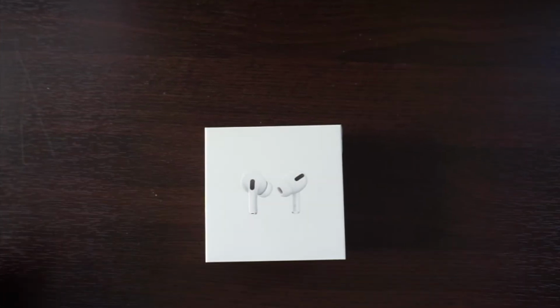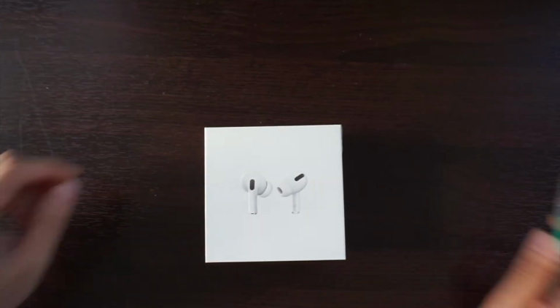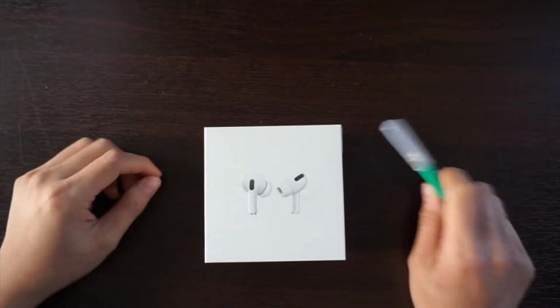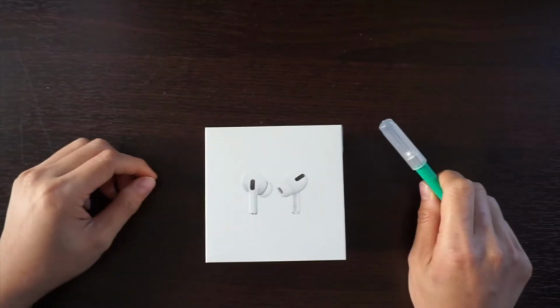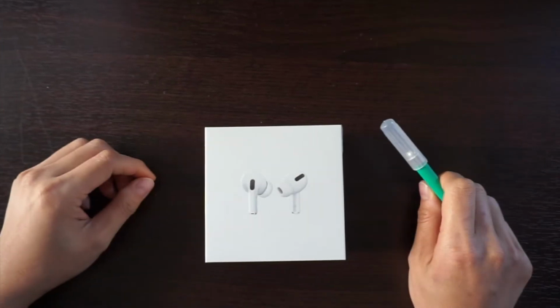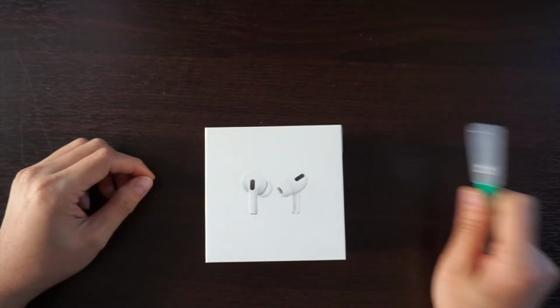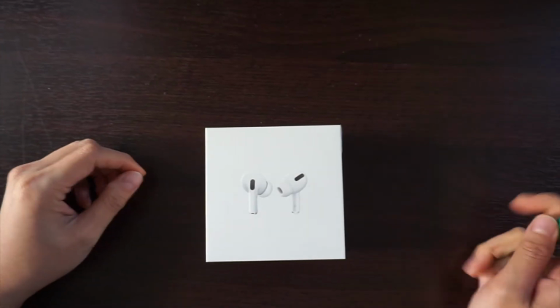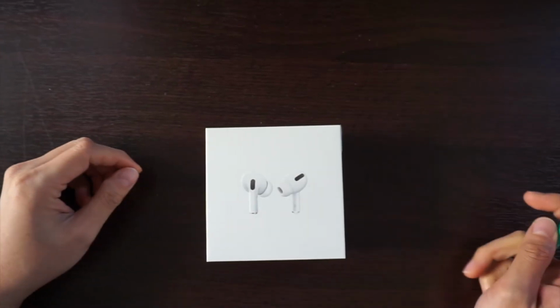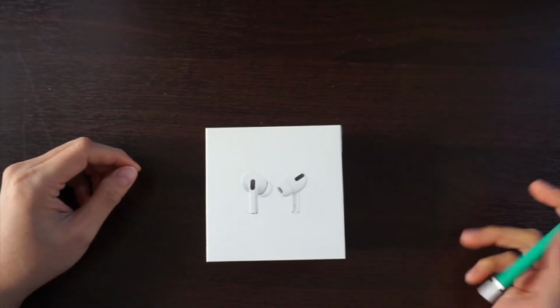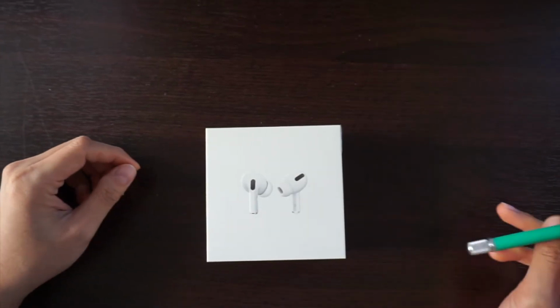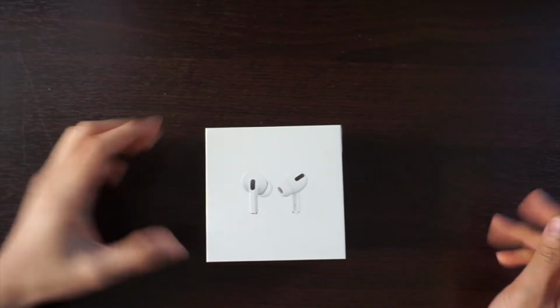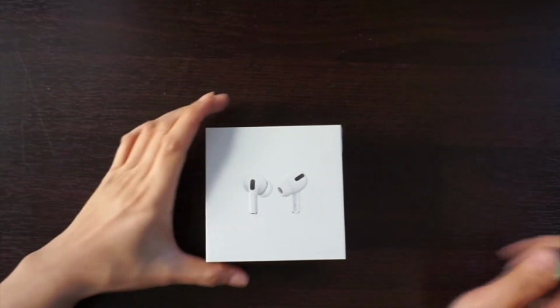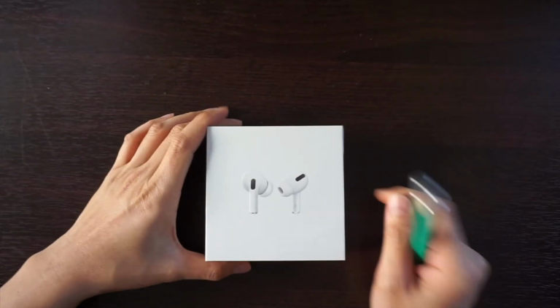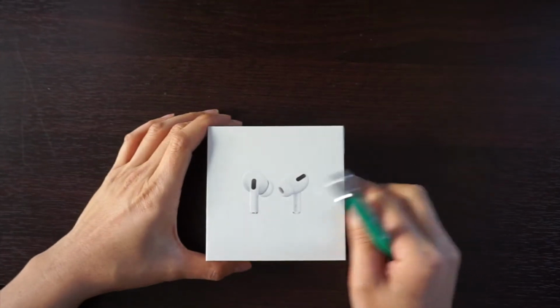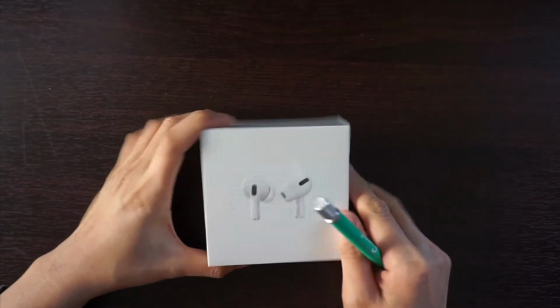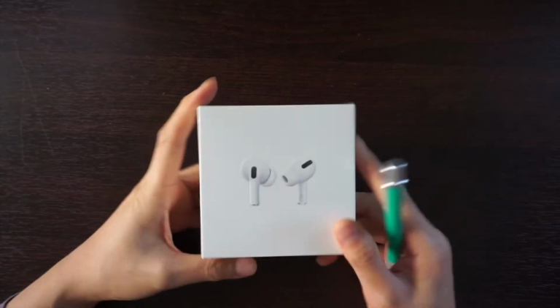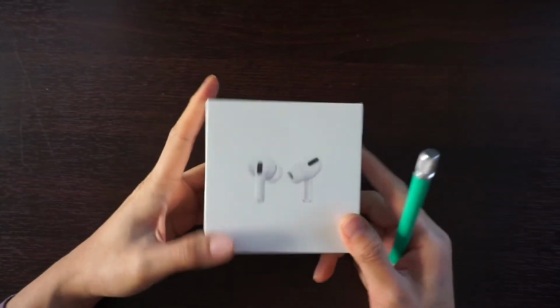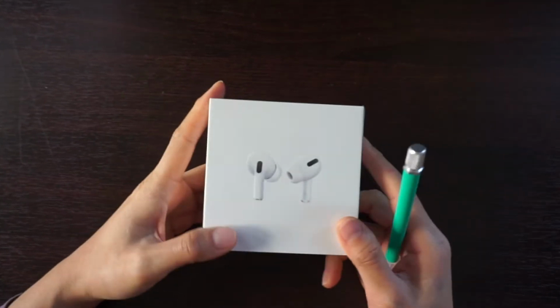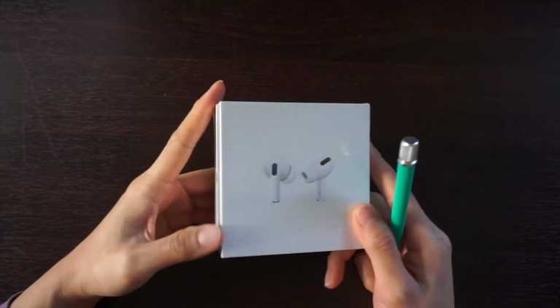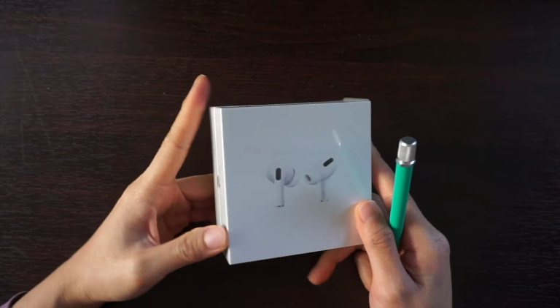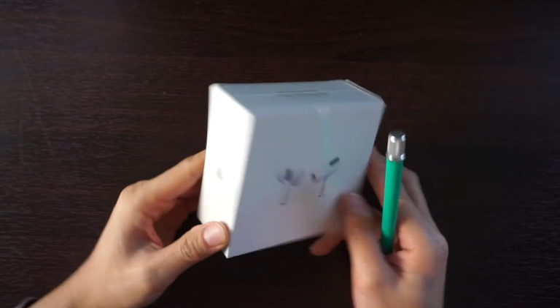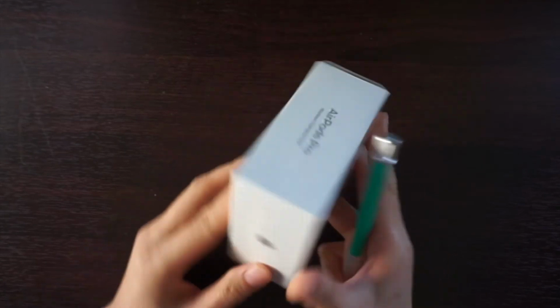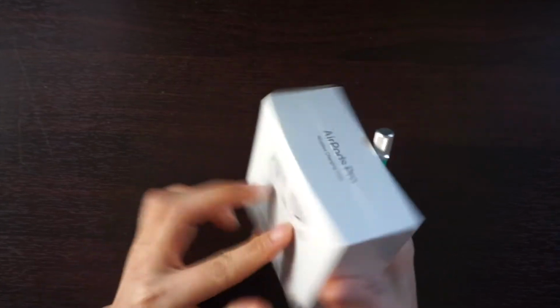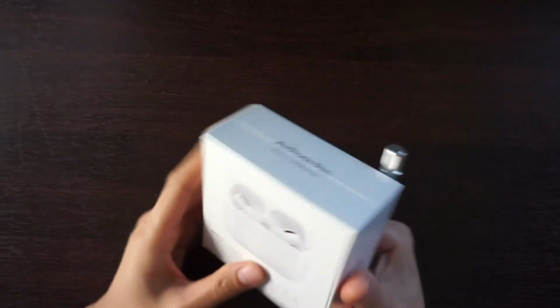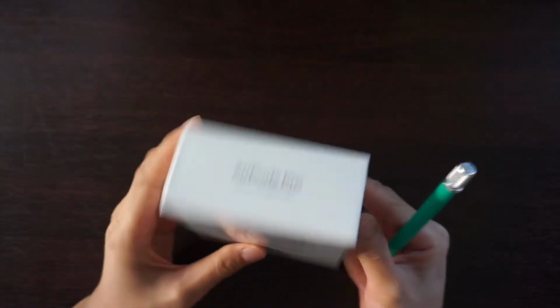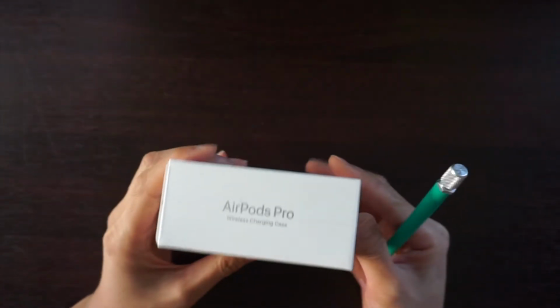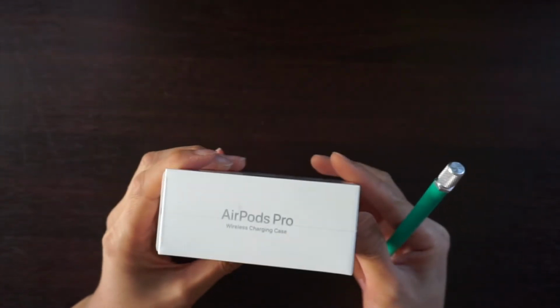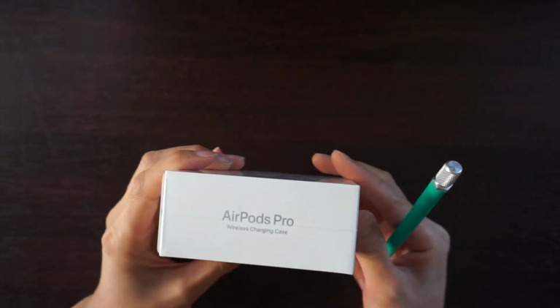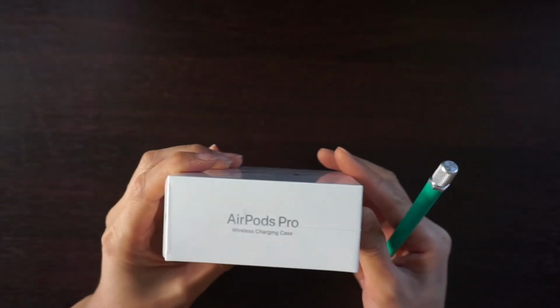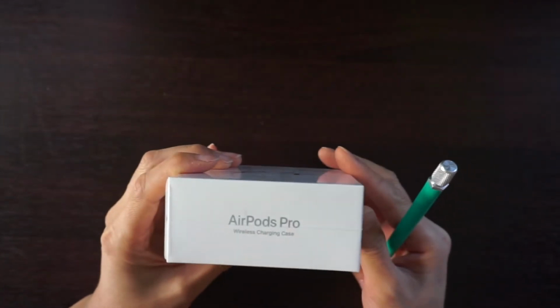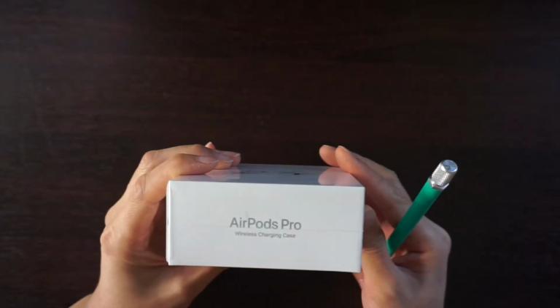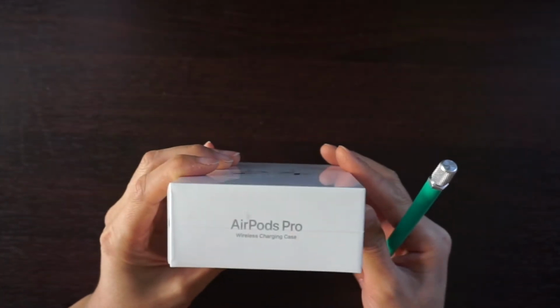Hi, so today we're doing the unboxing of the AirPod Pro.